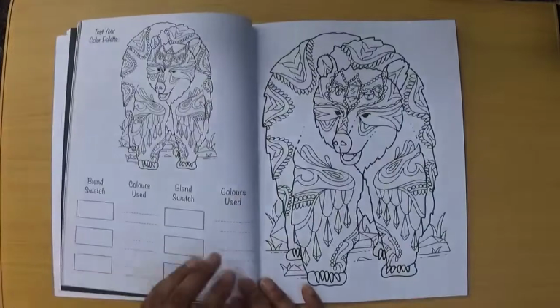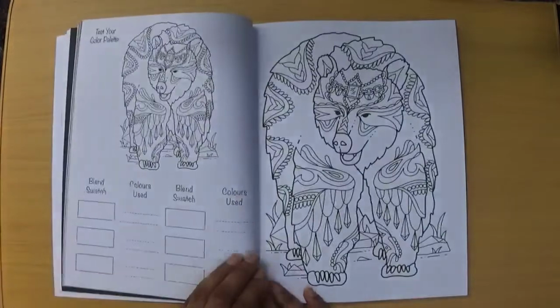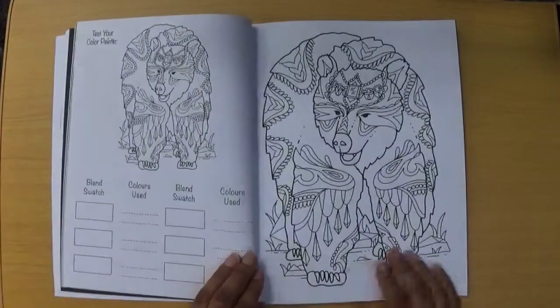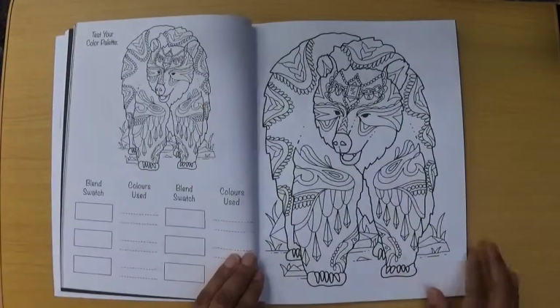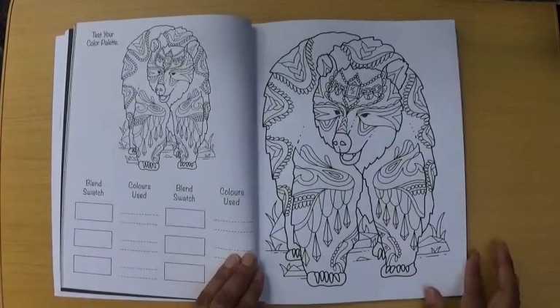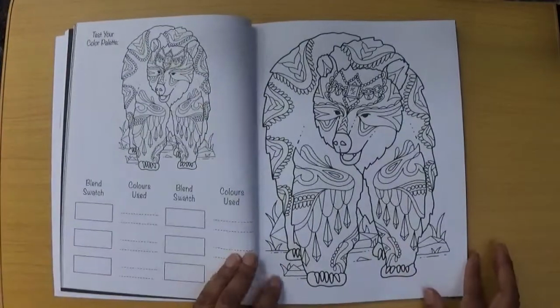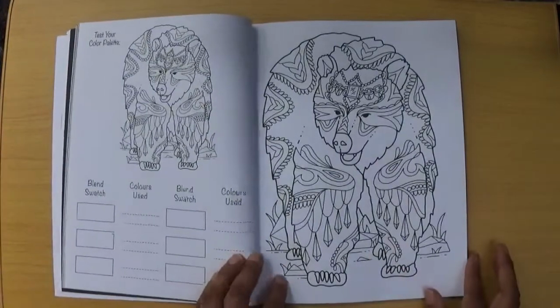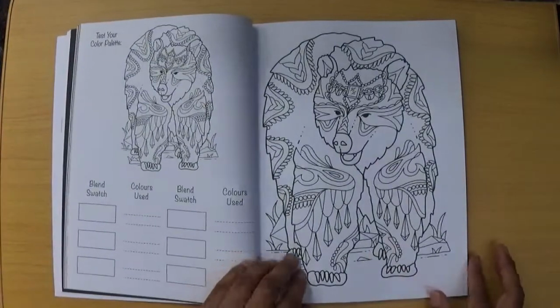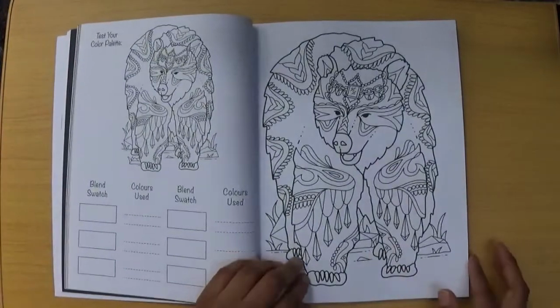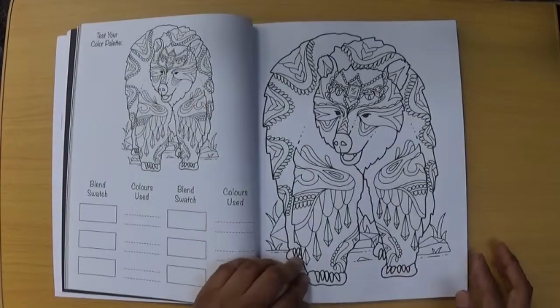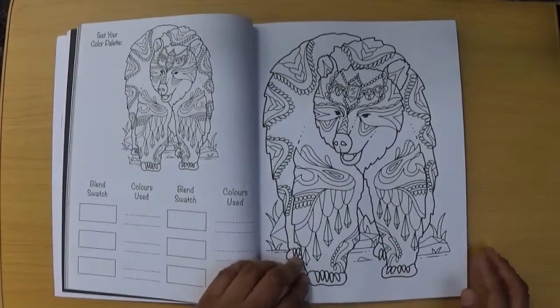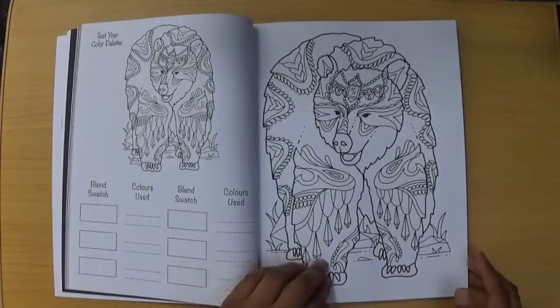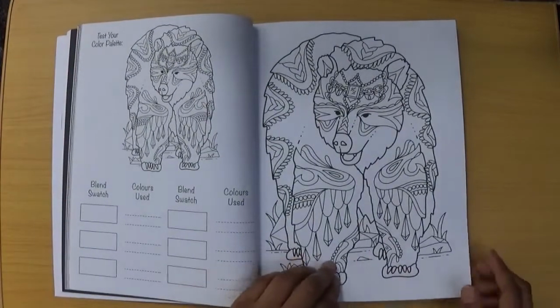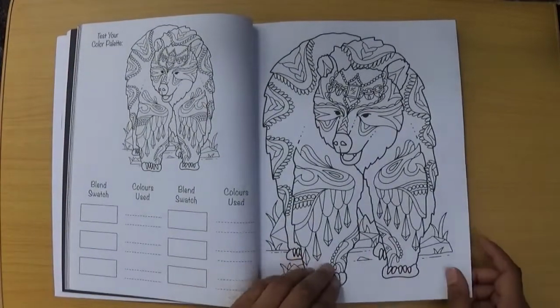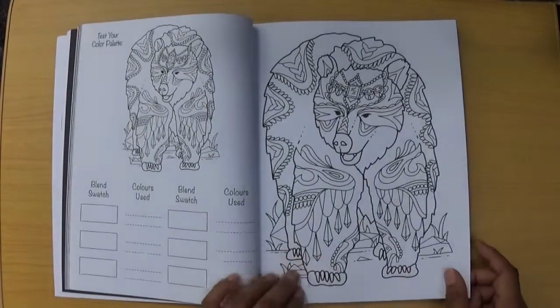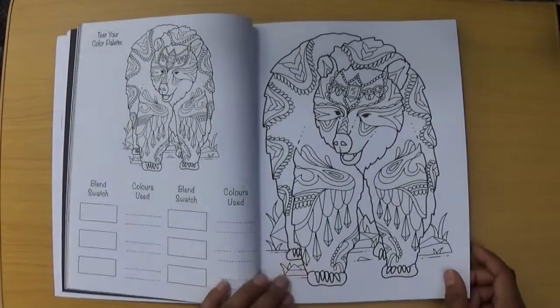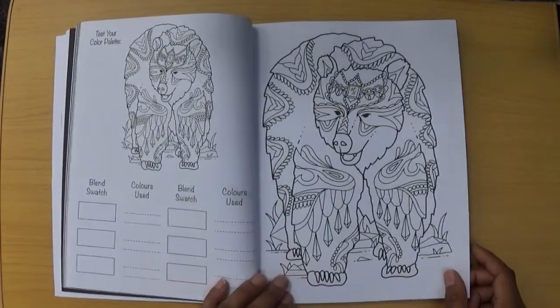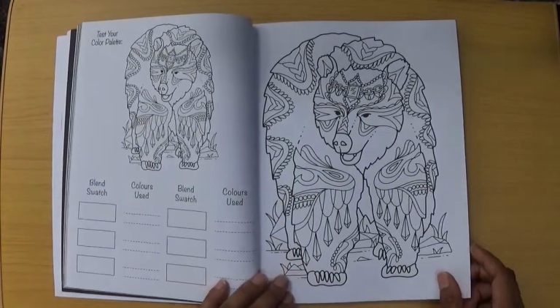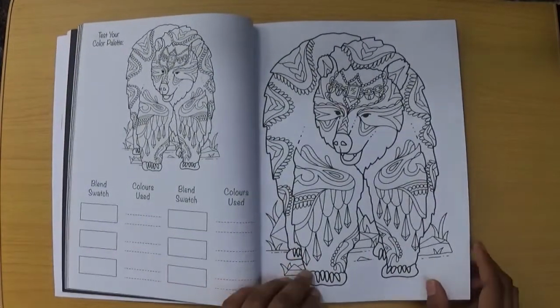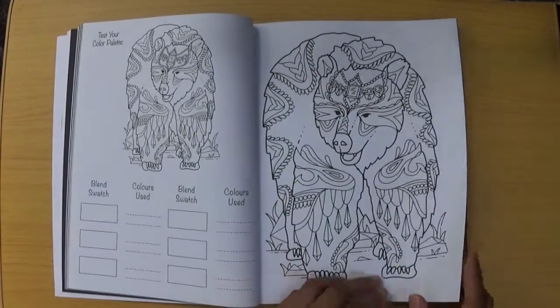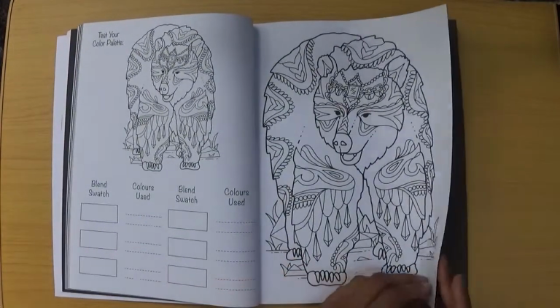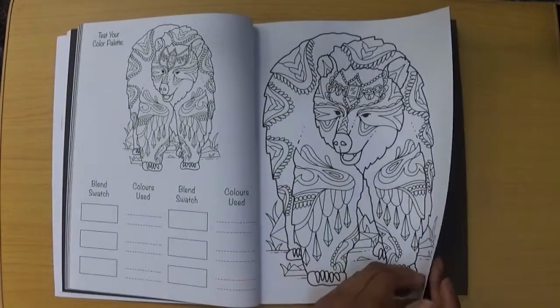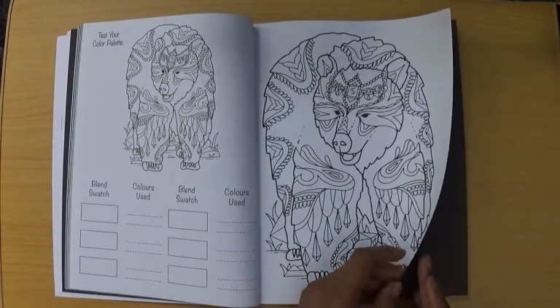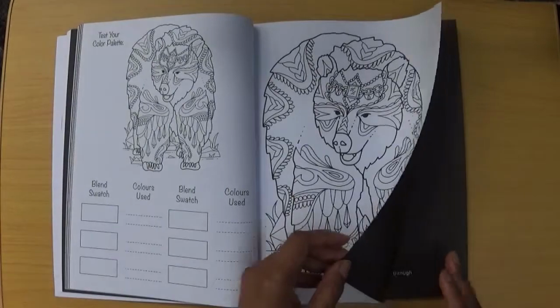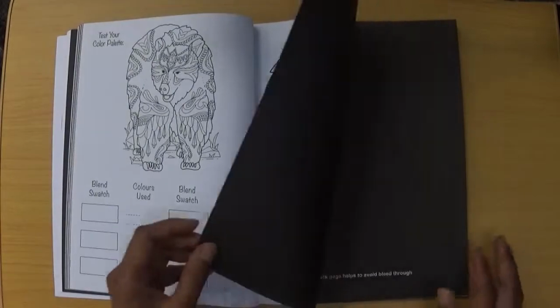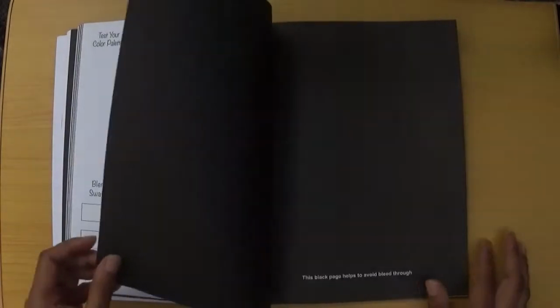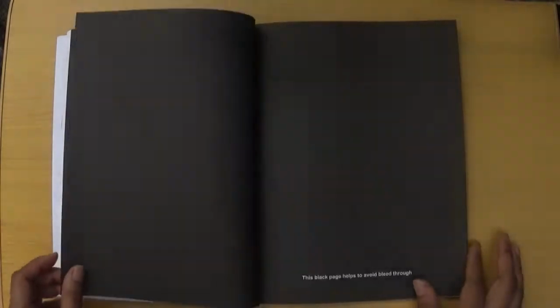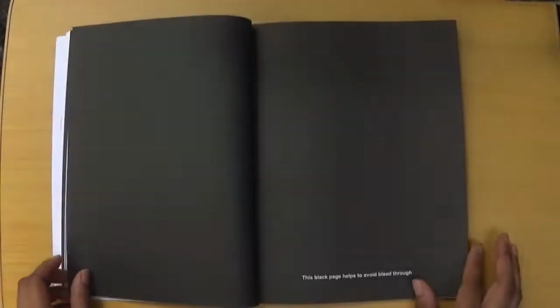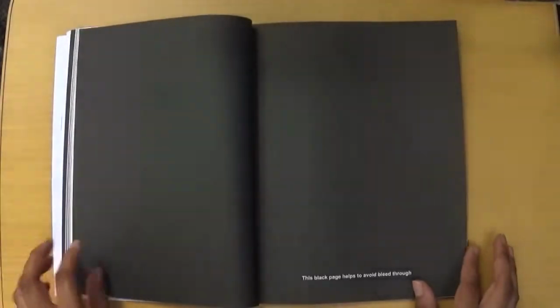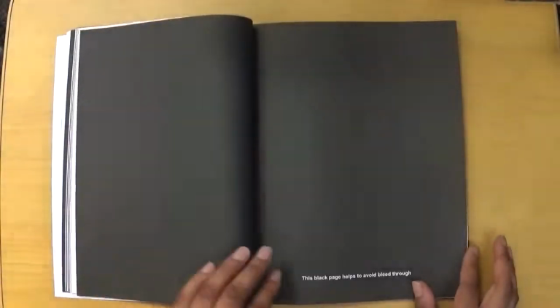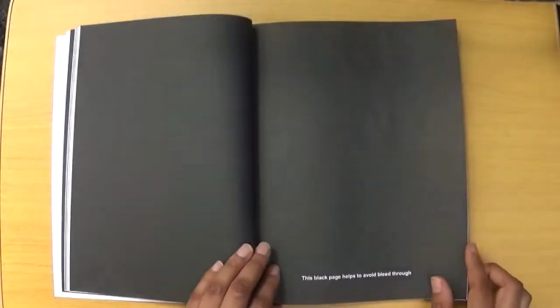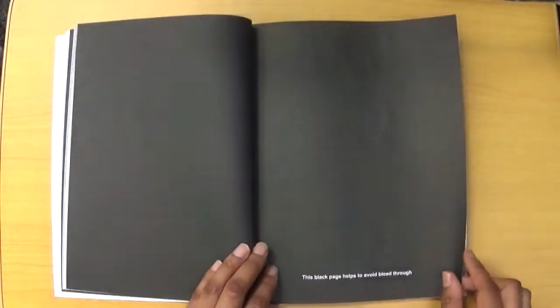I think this is a bear — please excuse me if I mistake the animal for something it actually isn't.